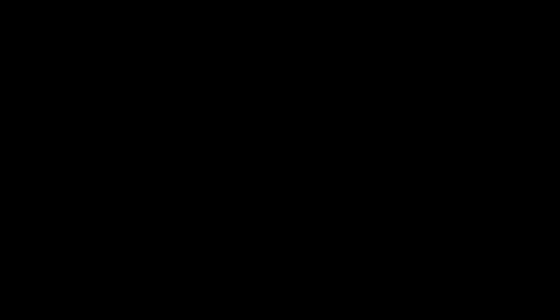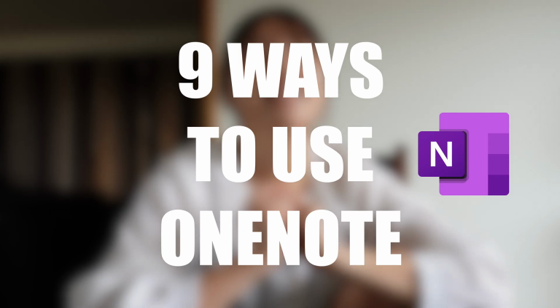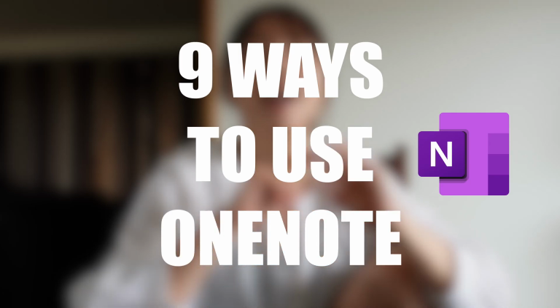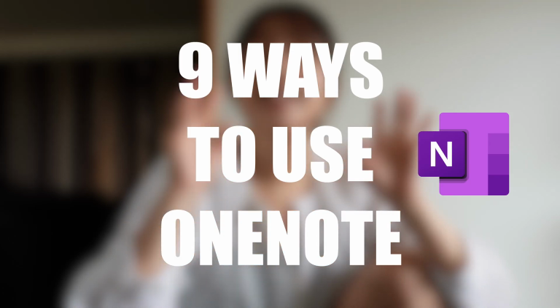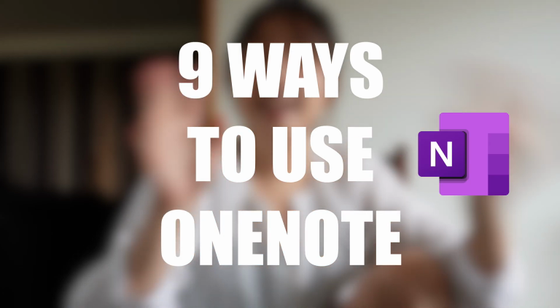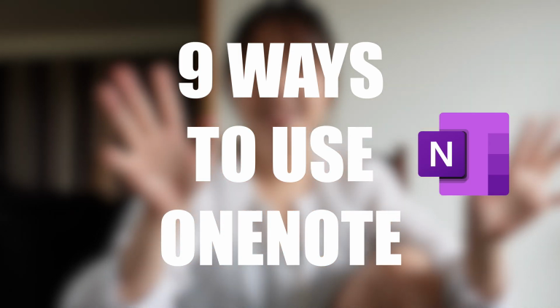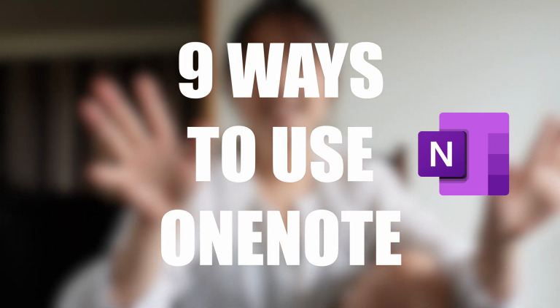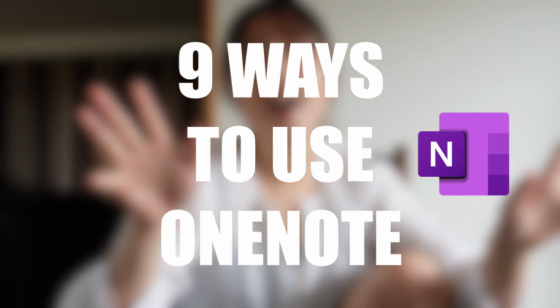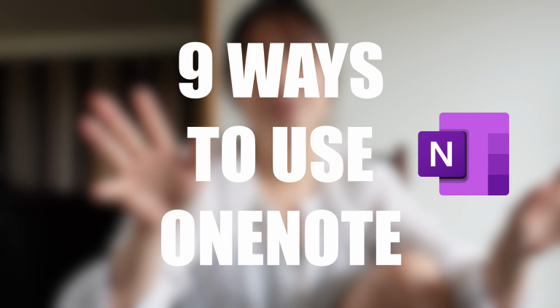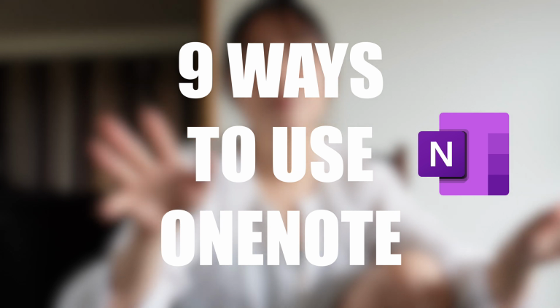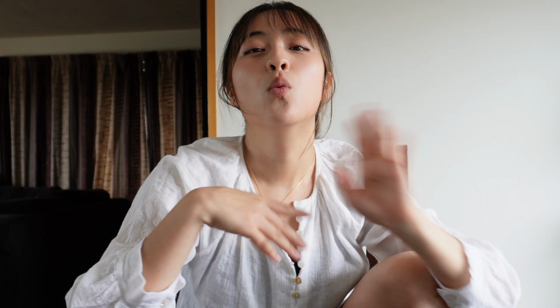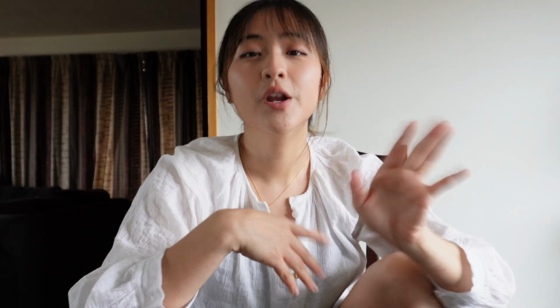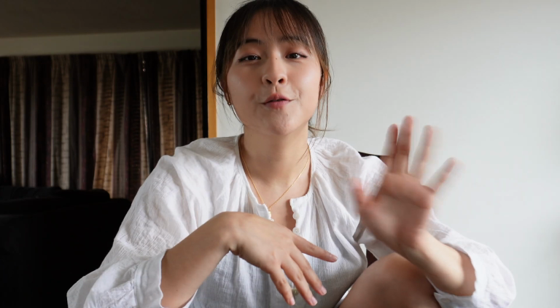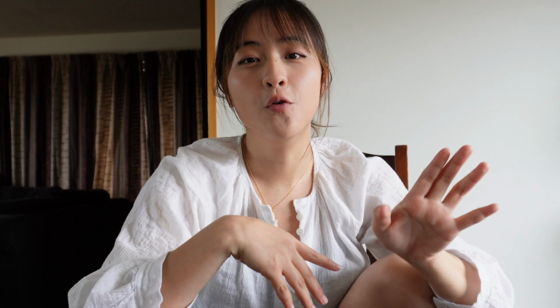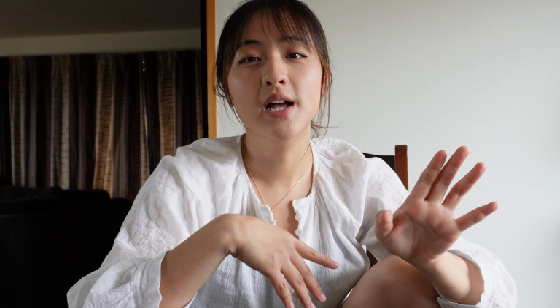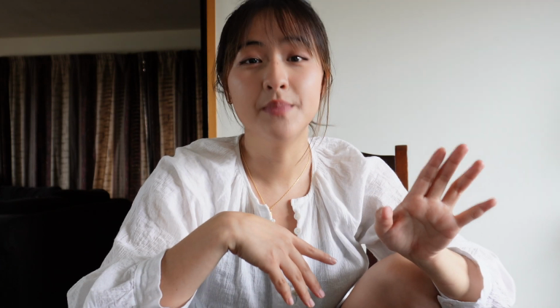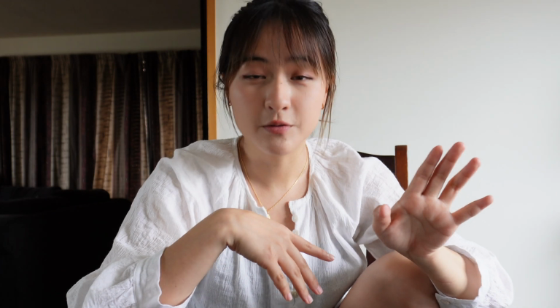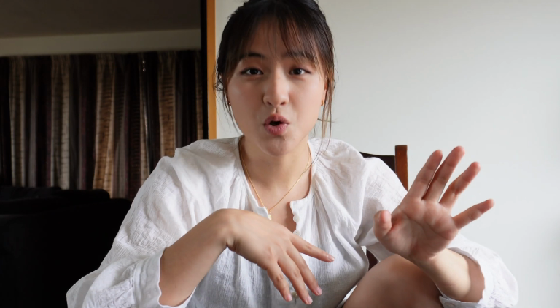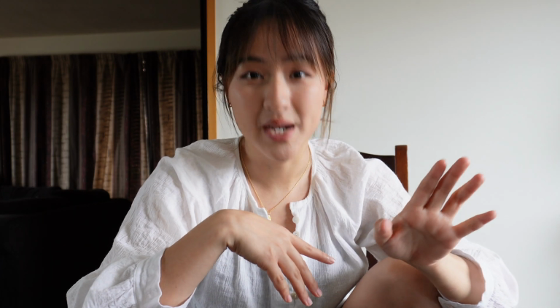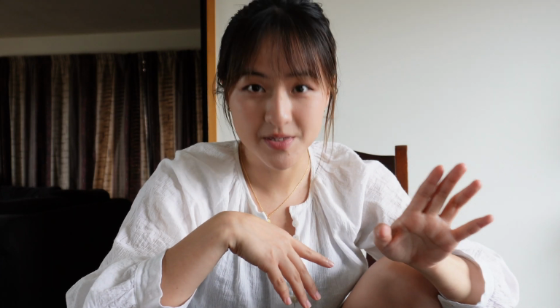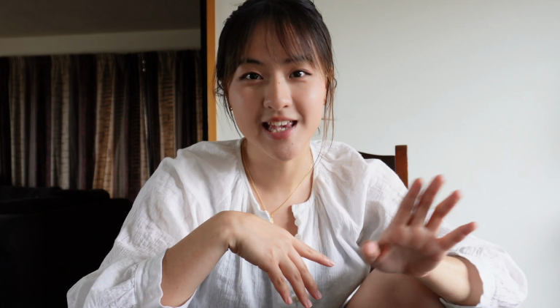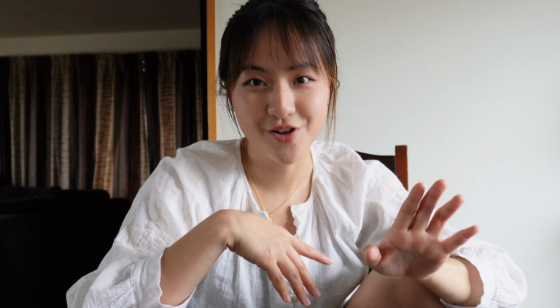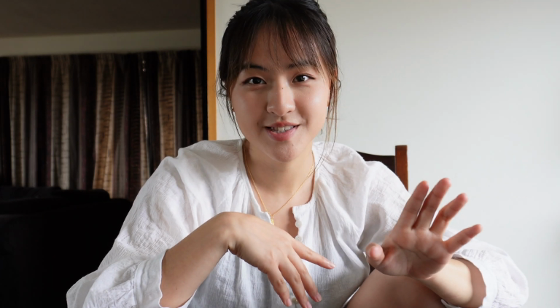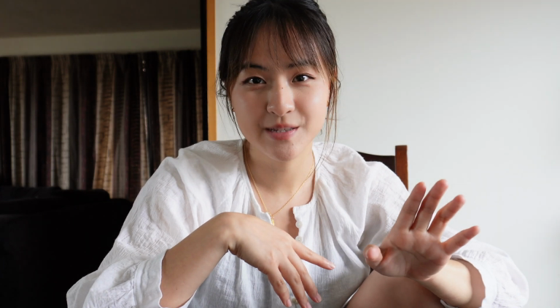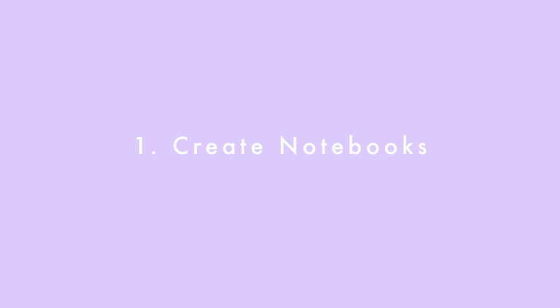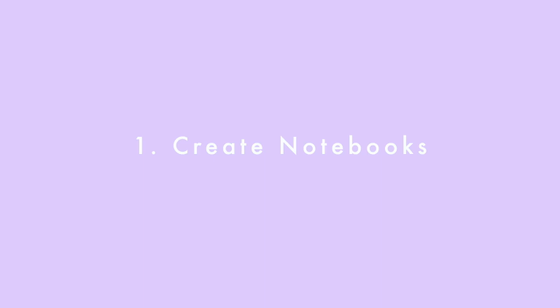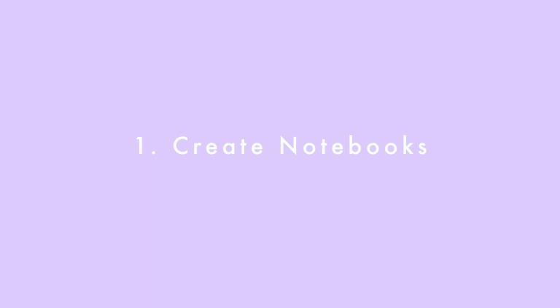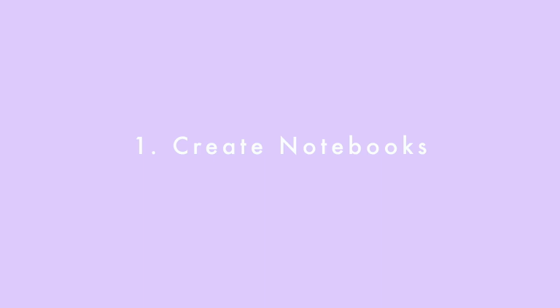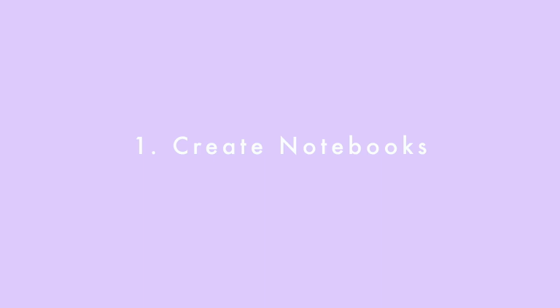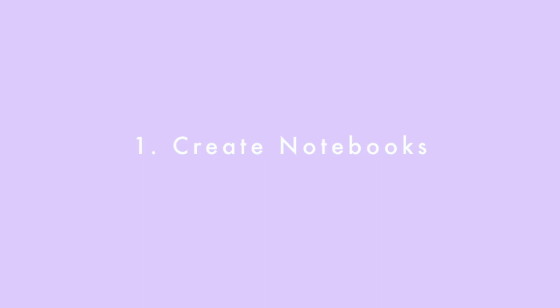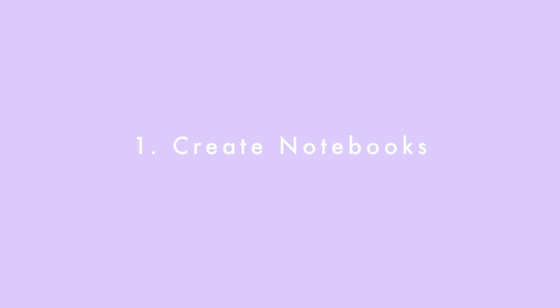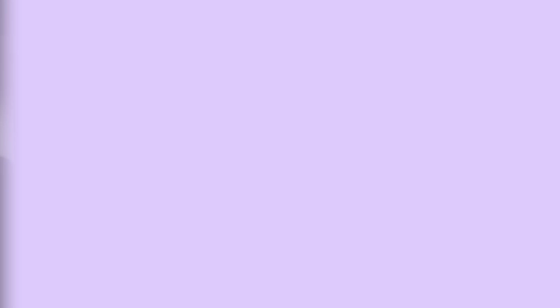These are the nine things that I use OneNote for in medical school when taking notes. Number one is to create notebooks.